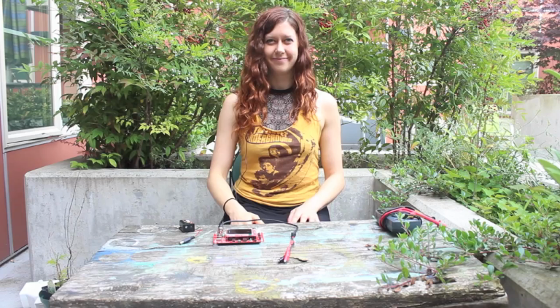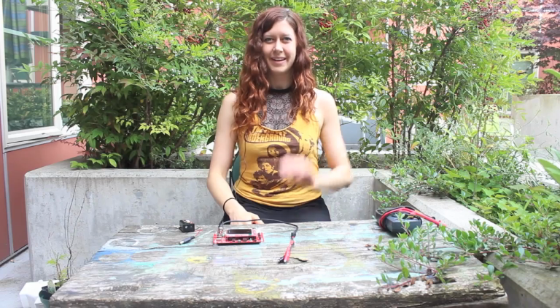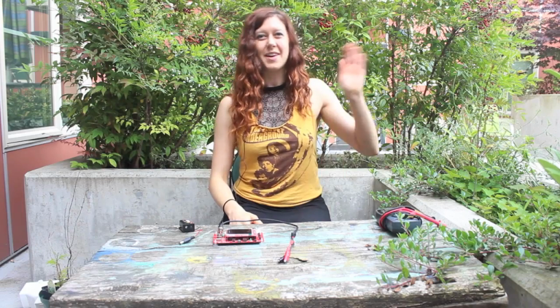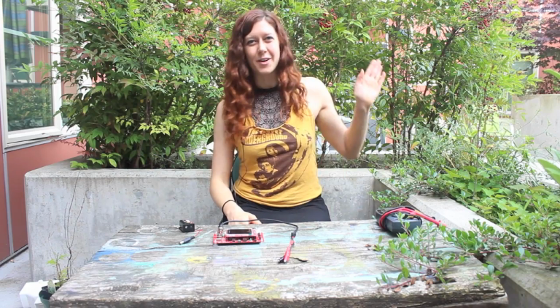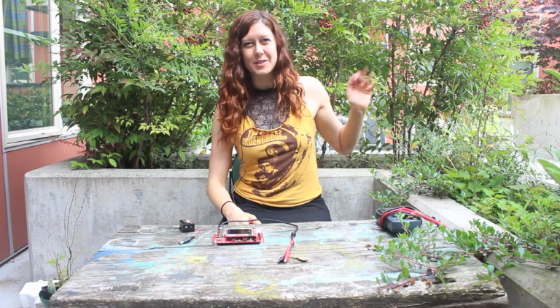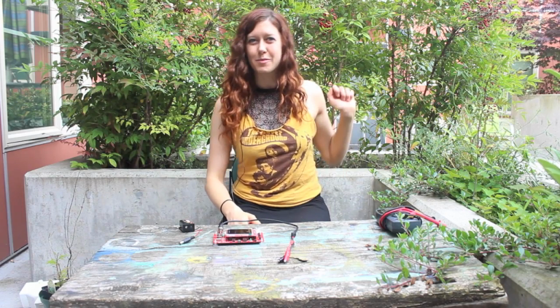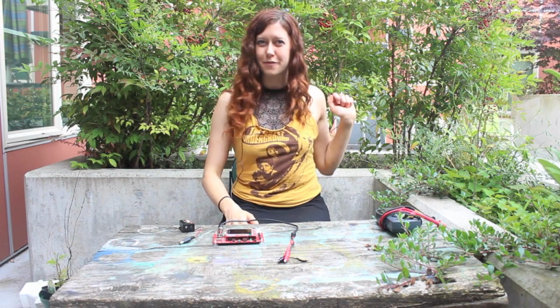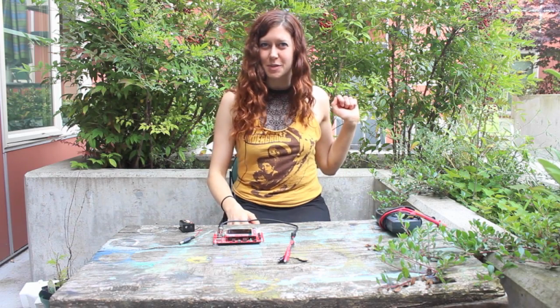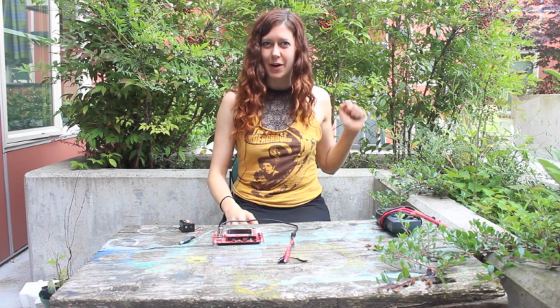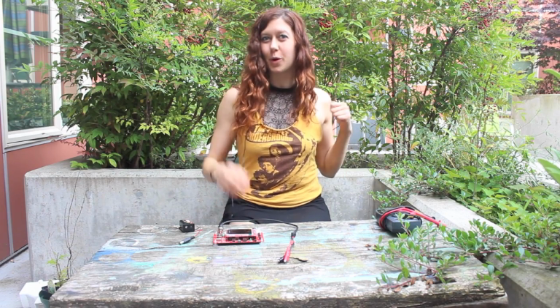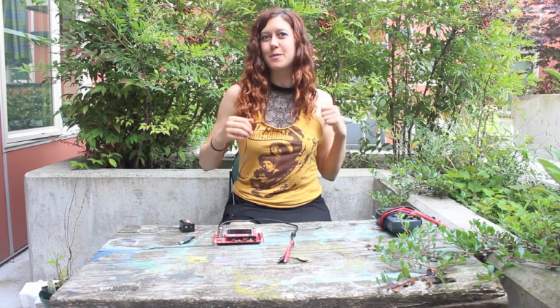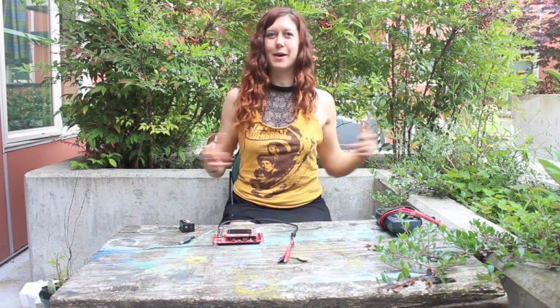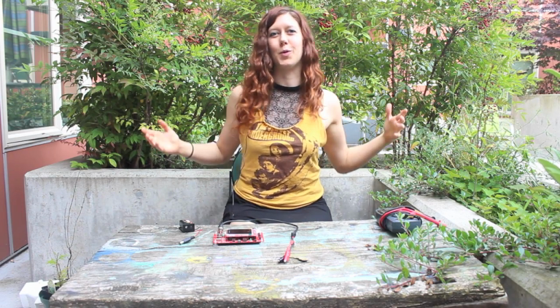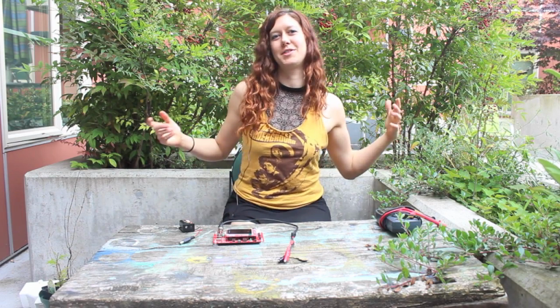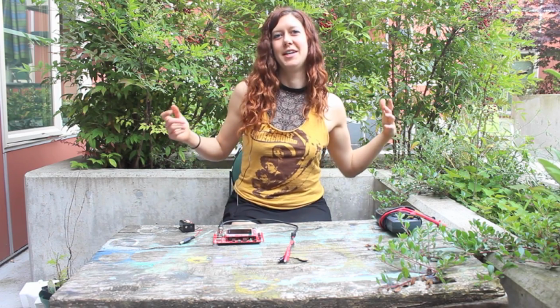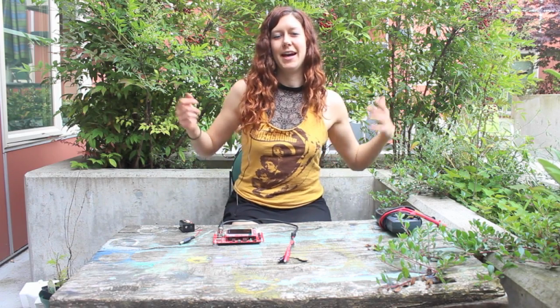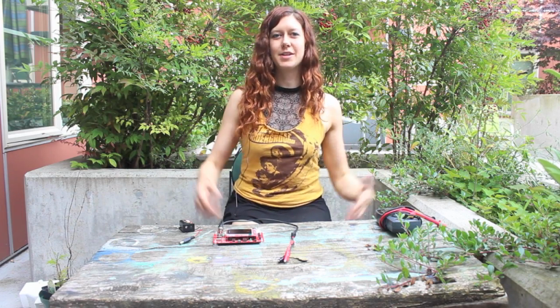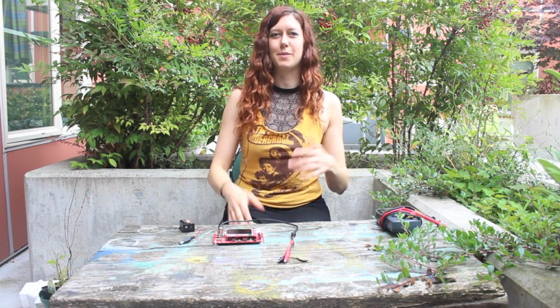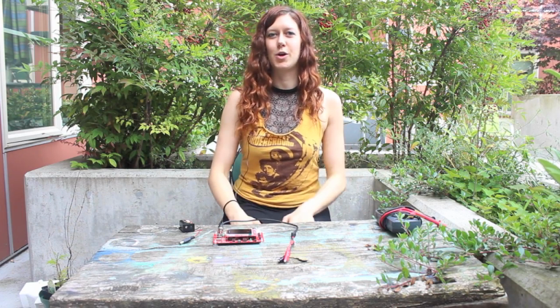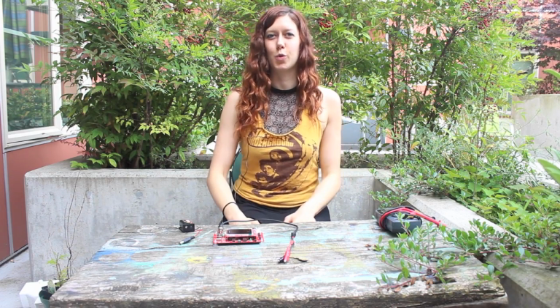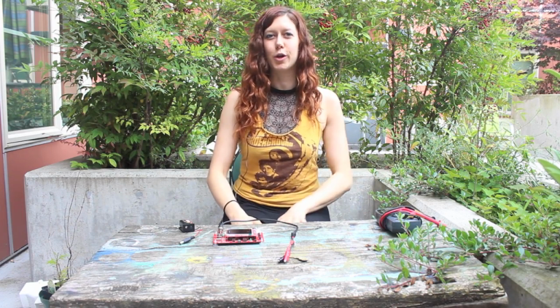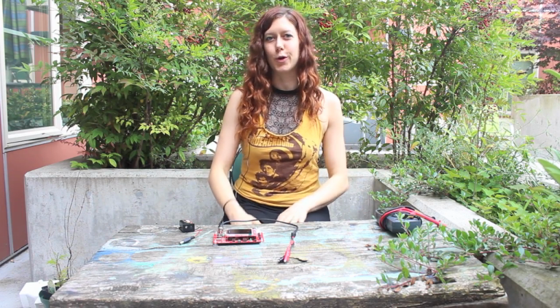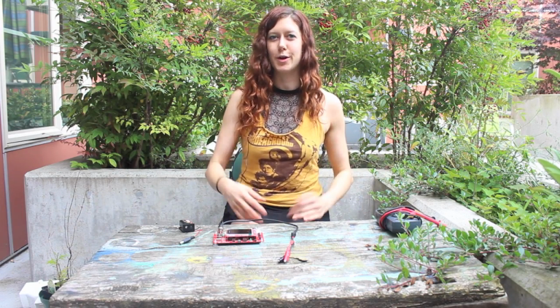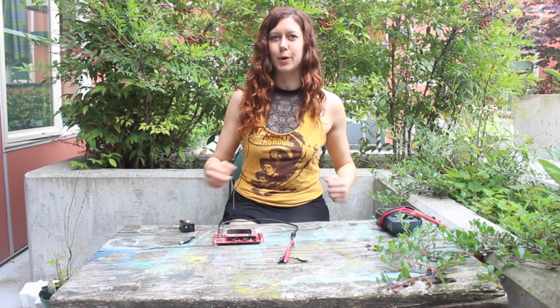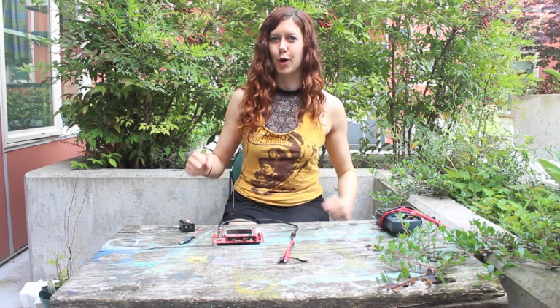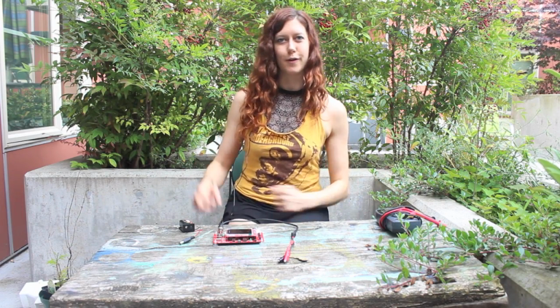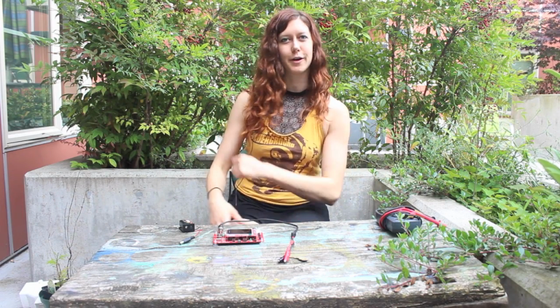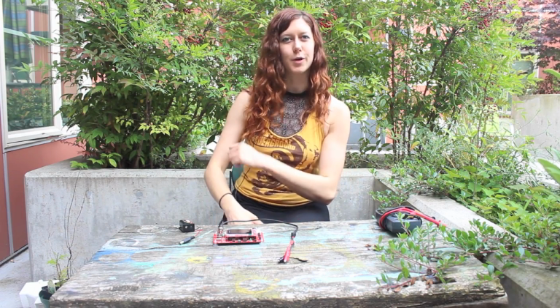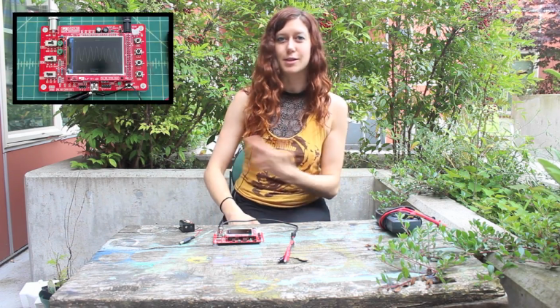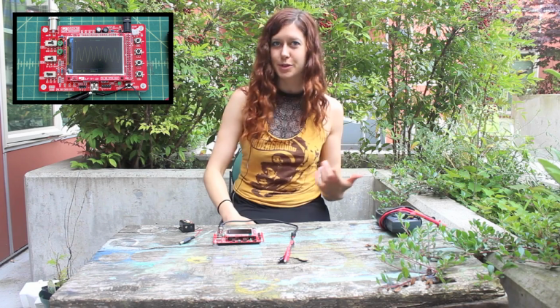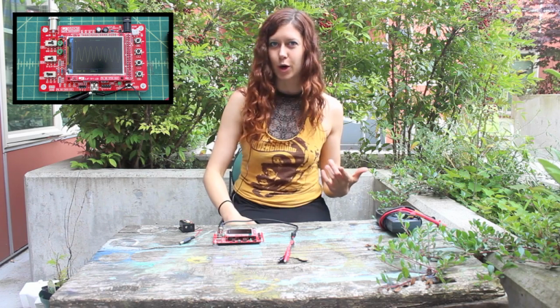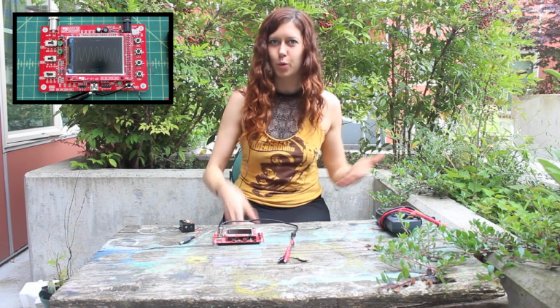Hey folks, I'm Jen Foxpot and welcome to MakerQuest. In this episode, we're going to learn how to build our very own oscilloscope.